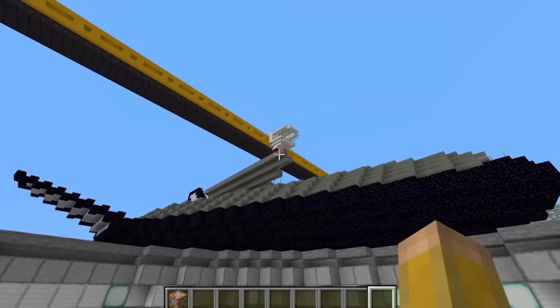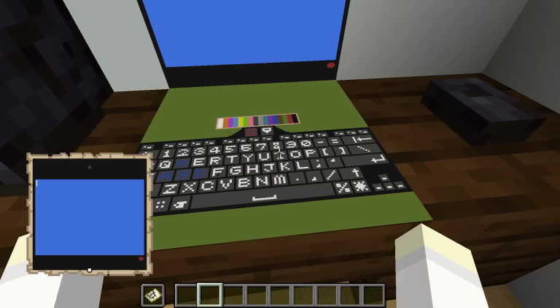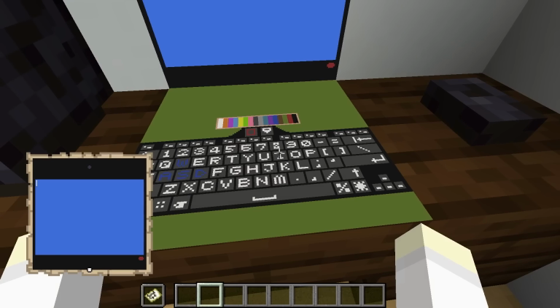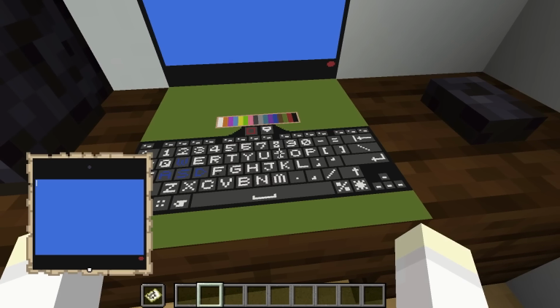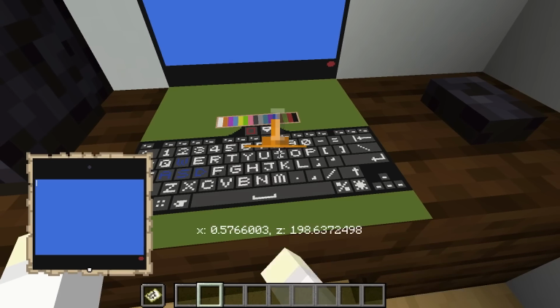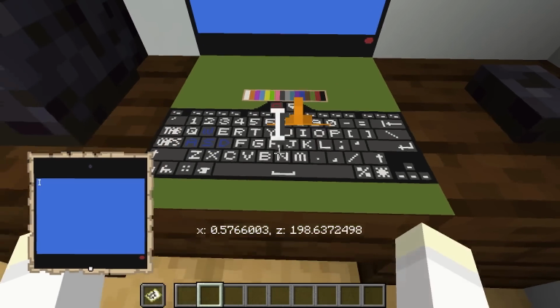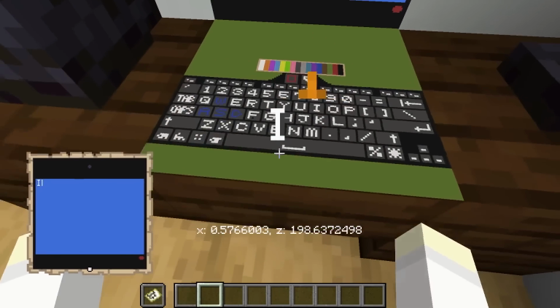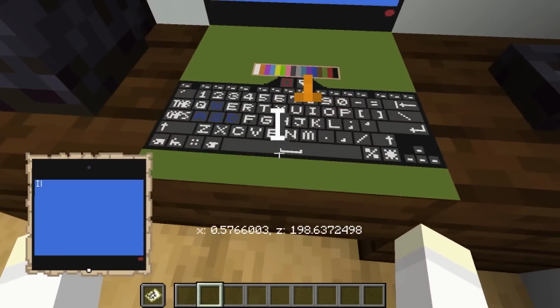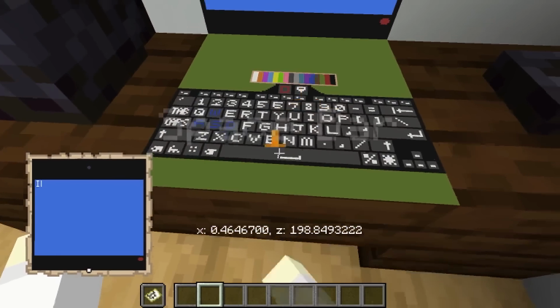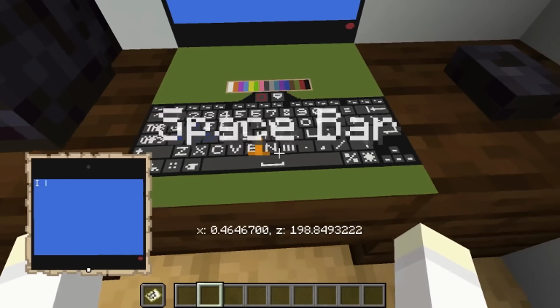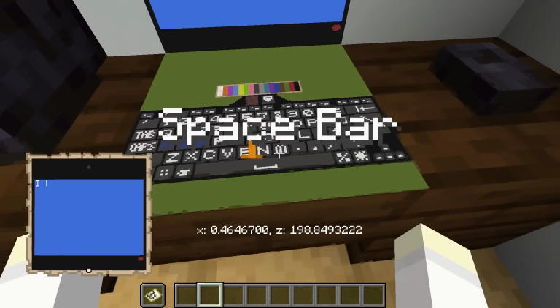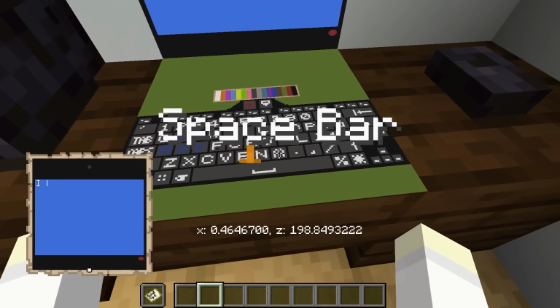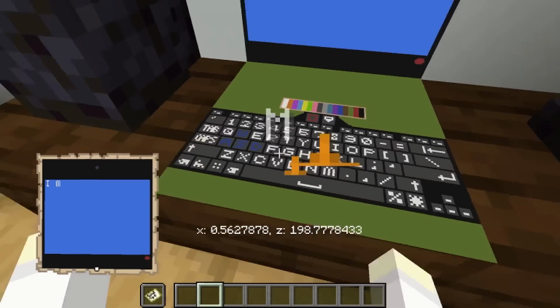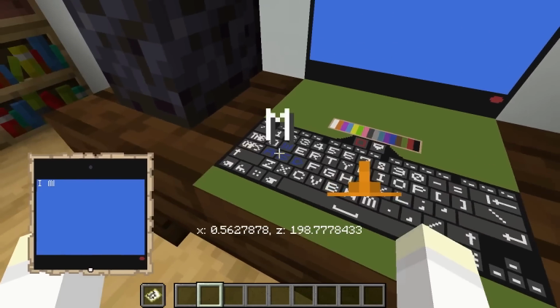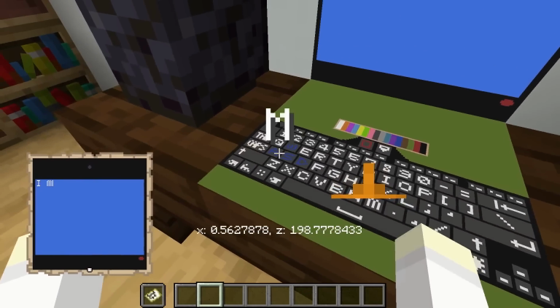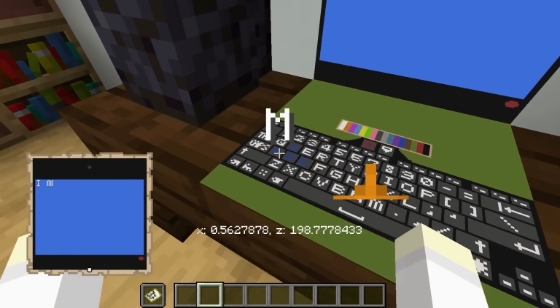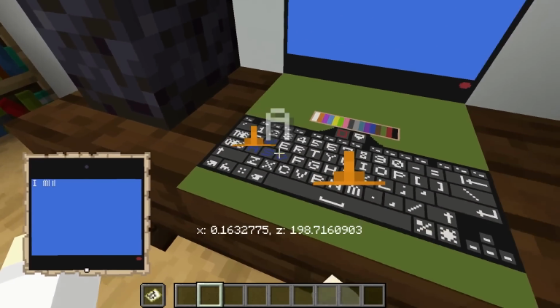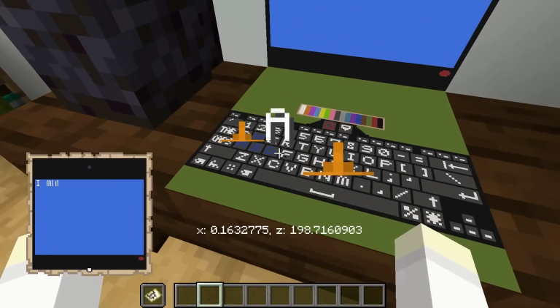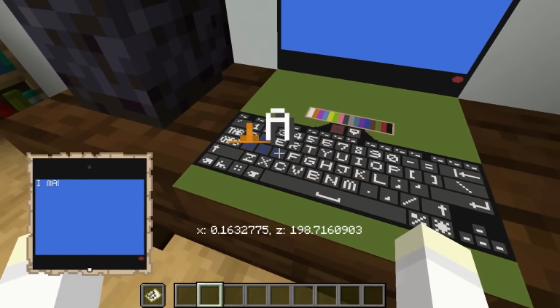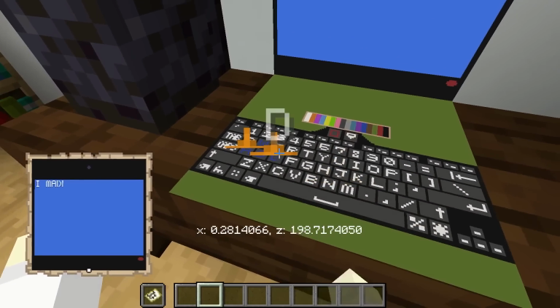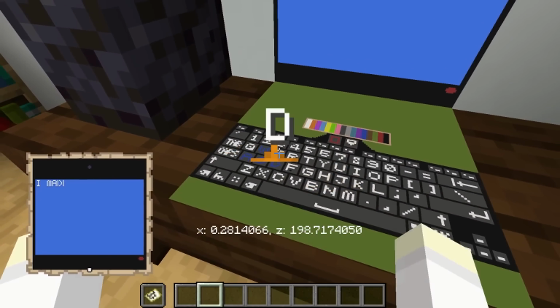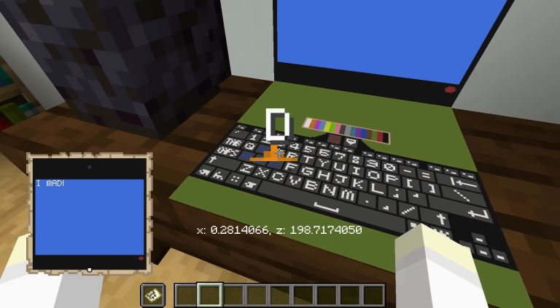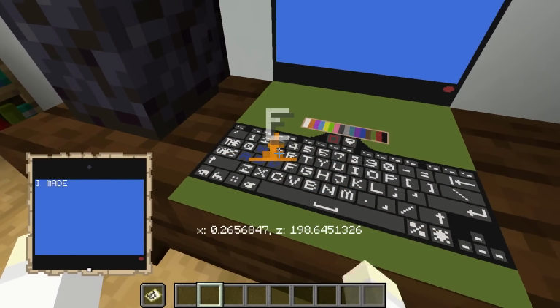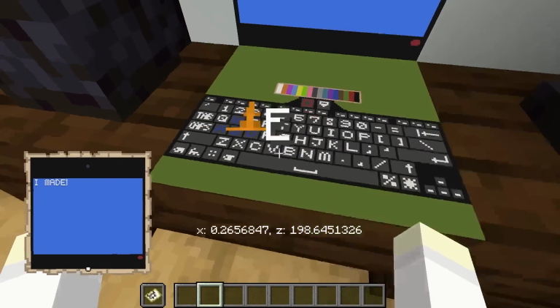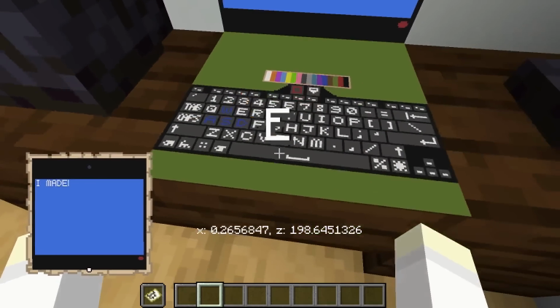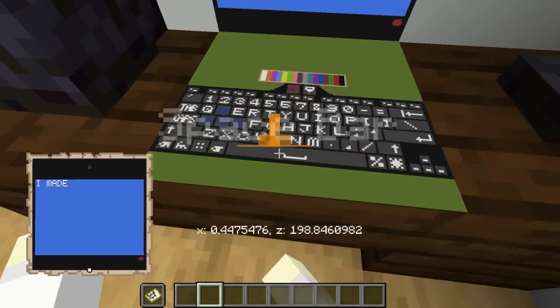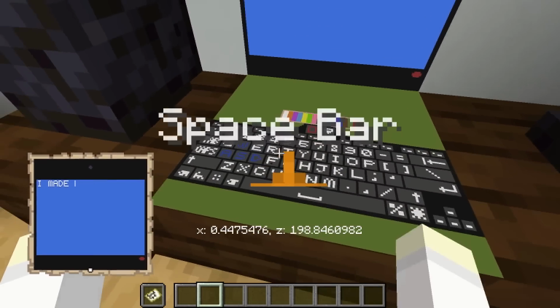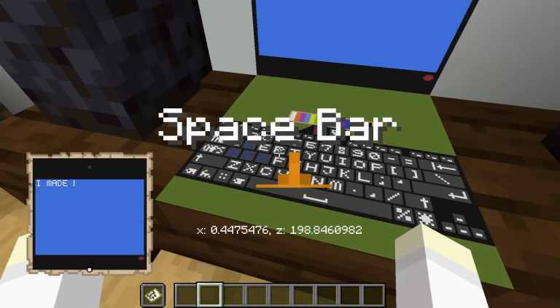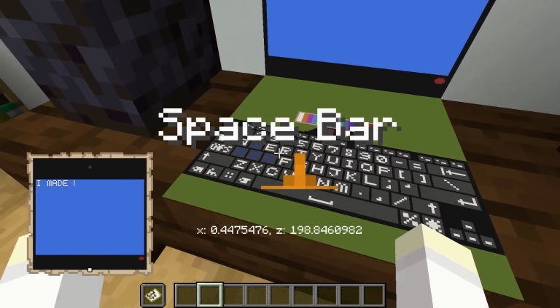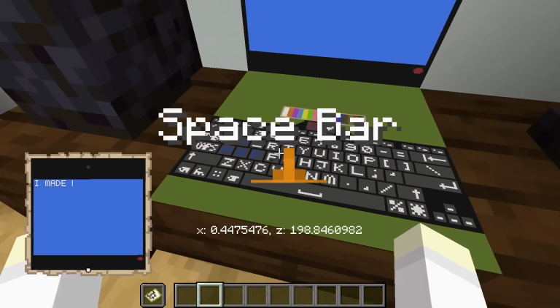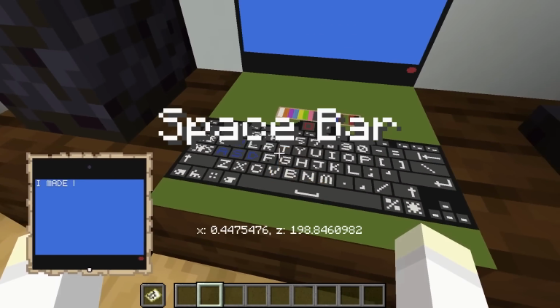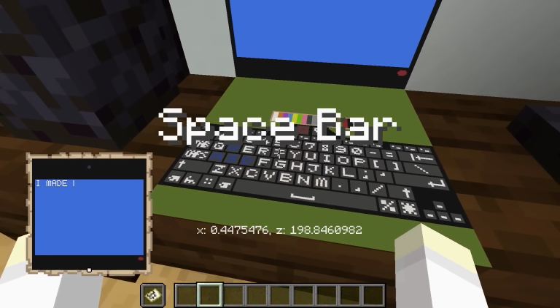Player Civic Kitty, using a total of 654 commands, has made a realistic keyboard and has actually turned this into a datapack.